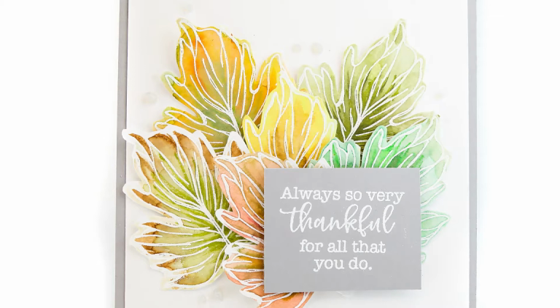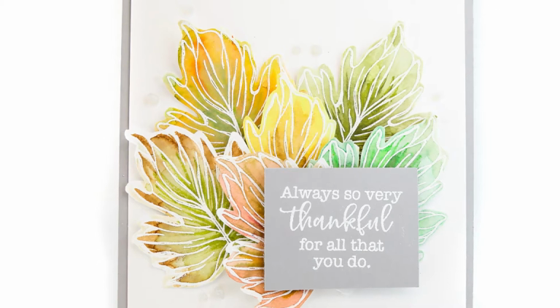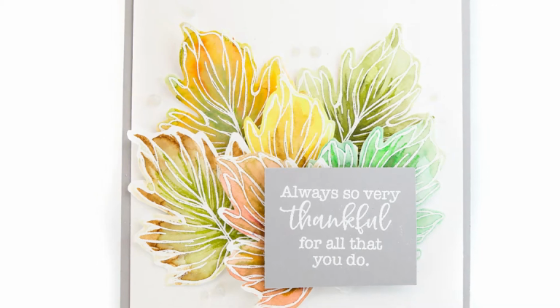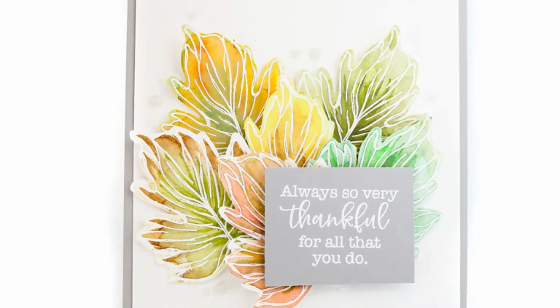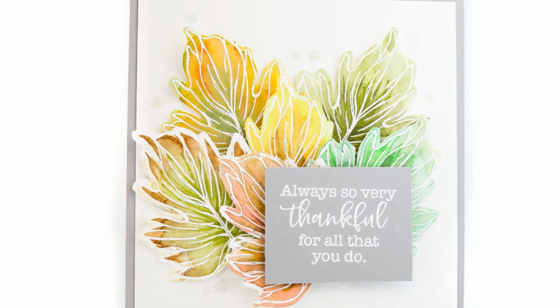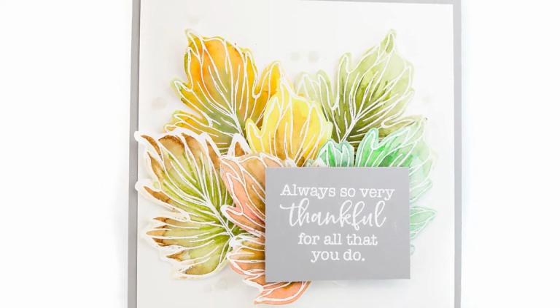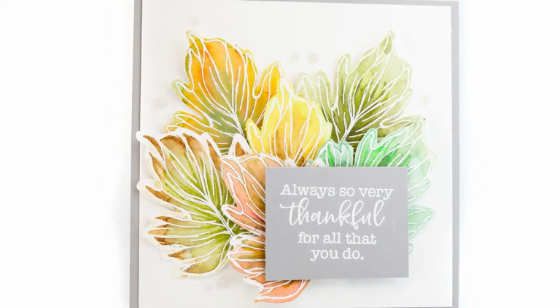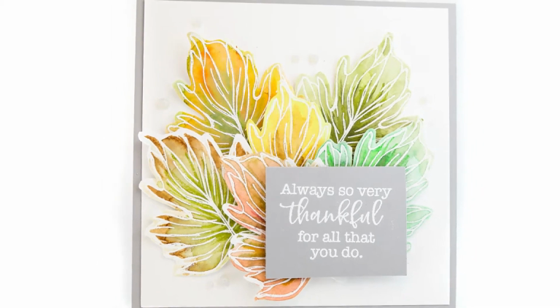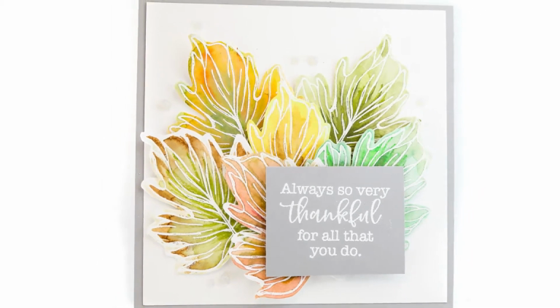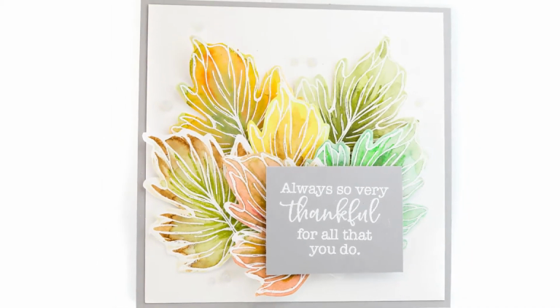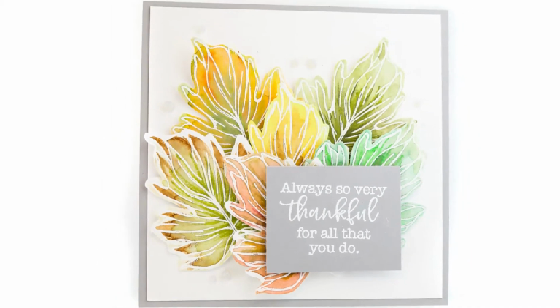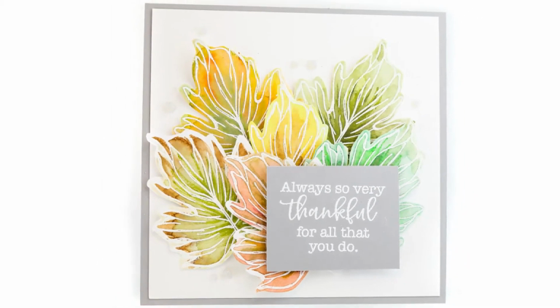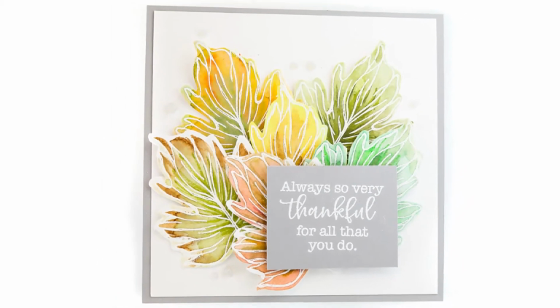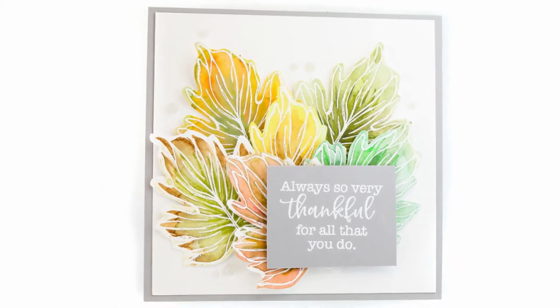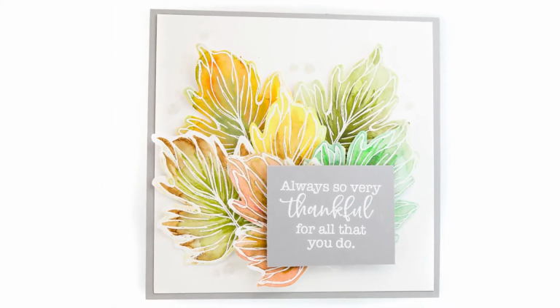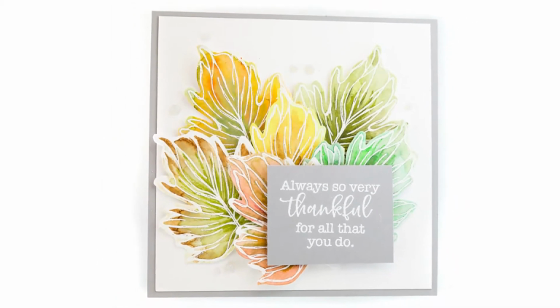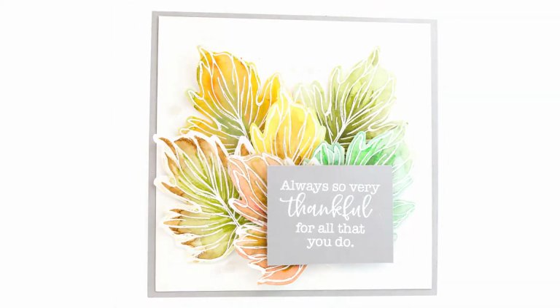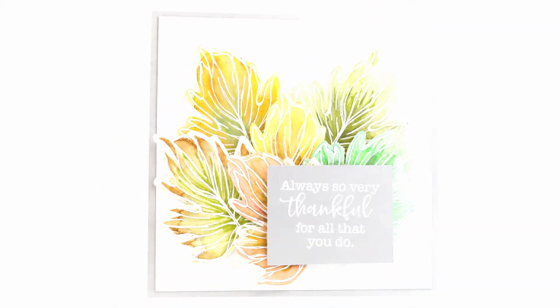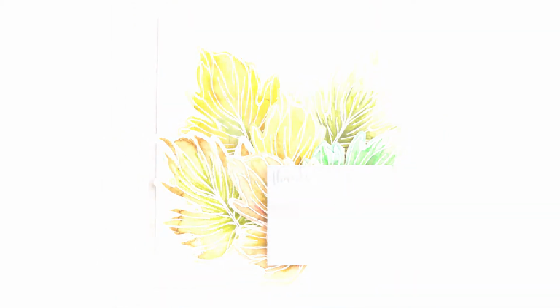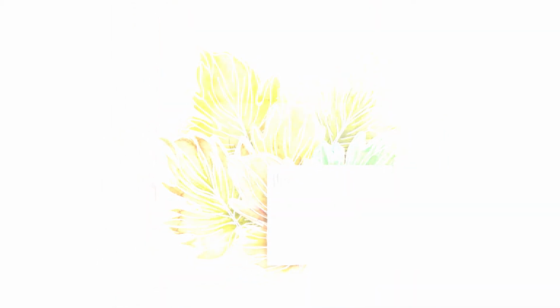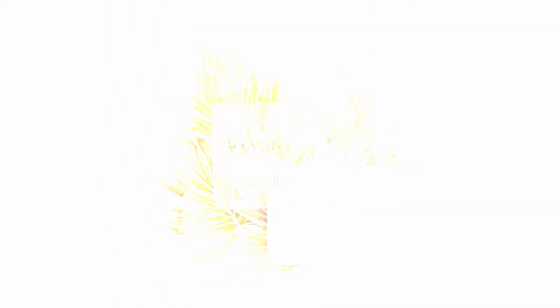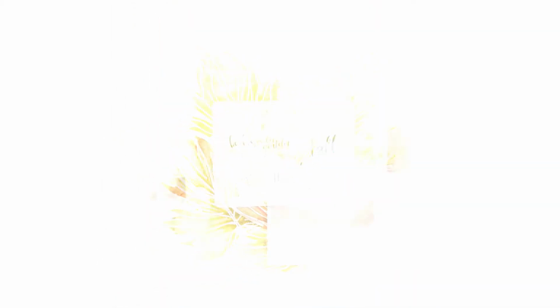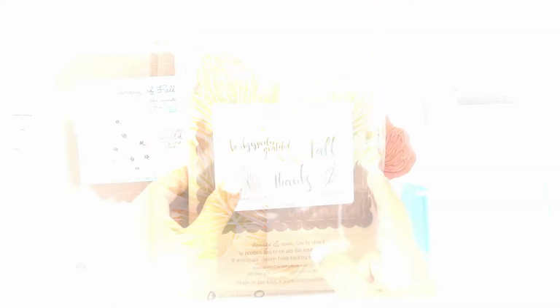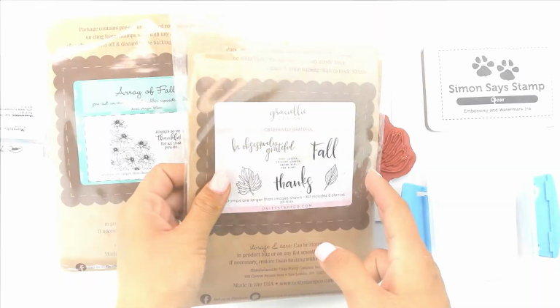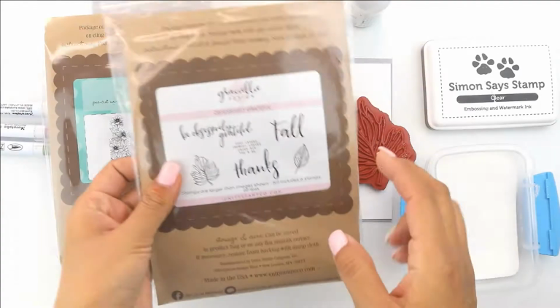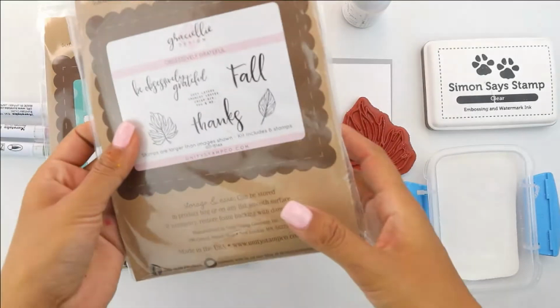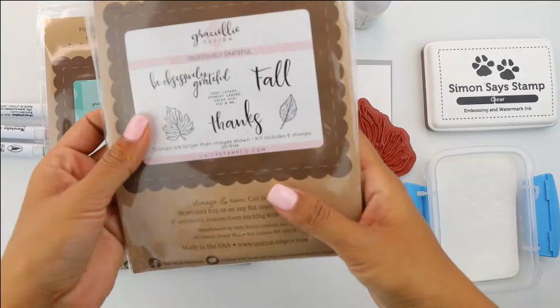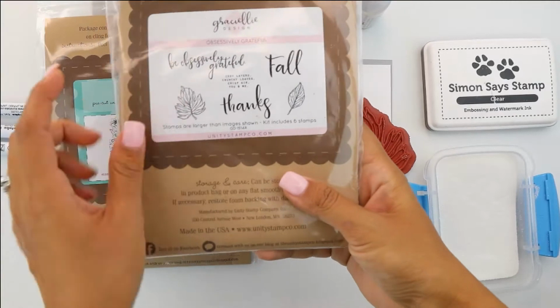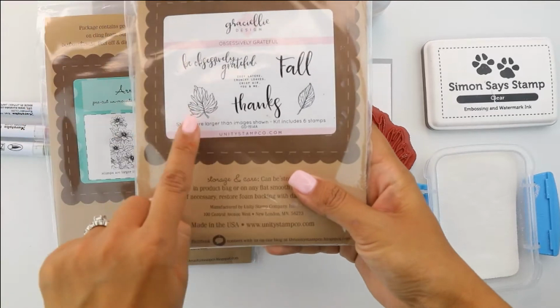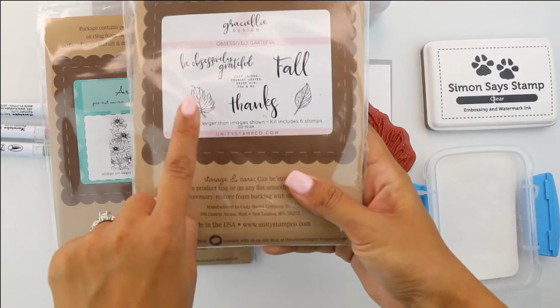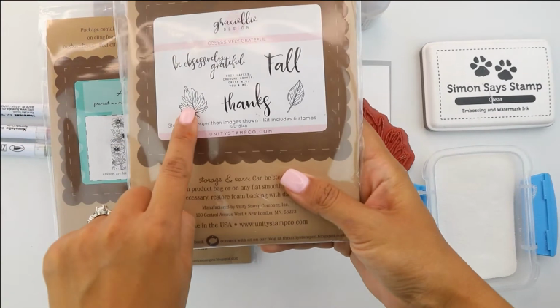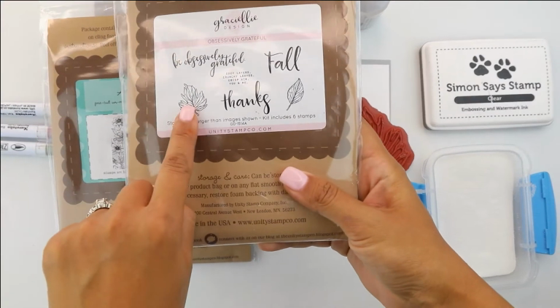Hey guys, Crystal Thompson here for Unity. Today I have a beautiful layered watercolor embossed card.